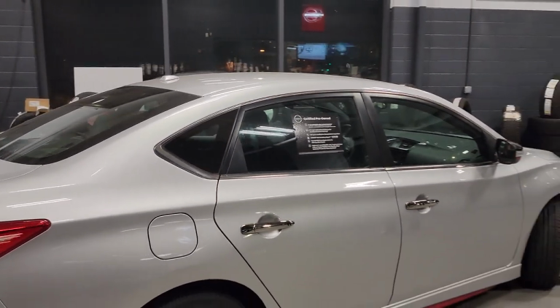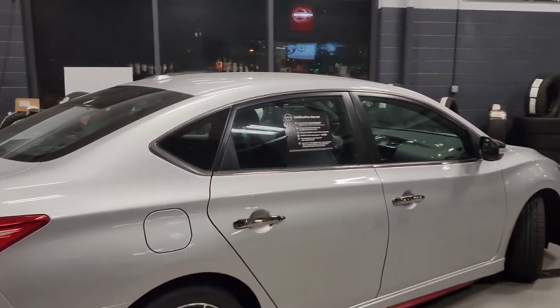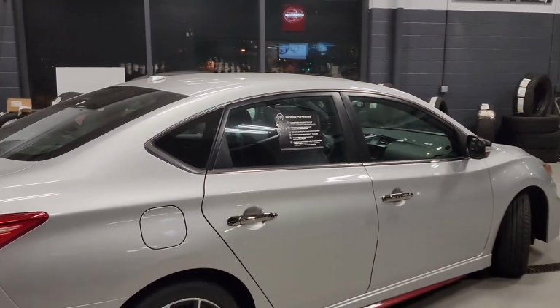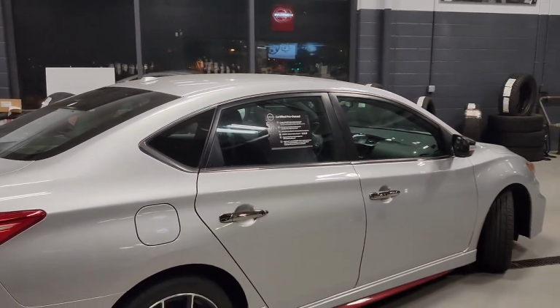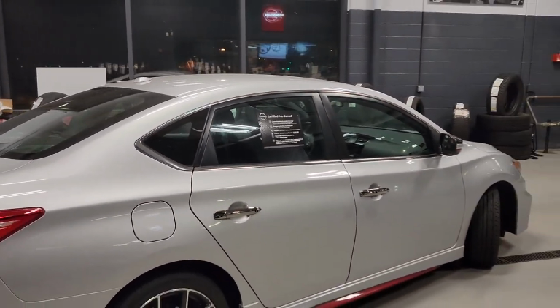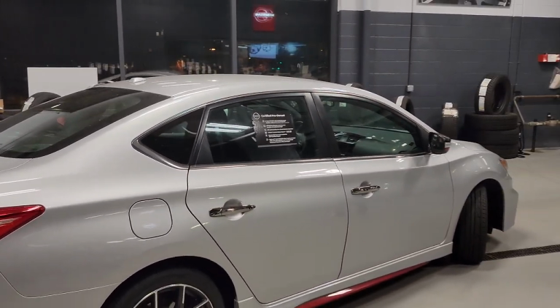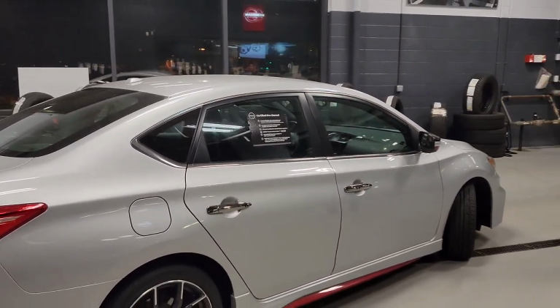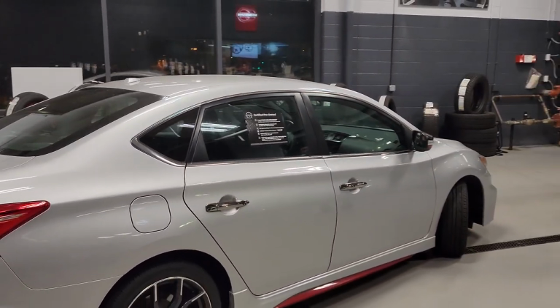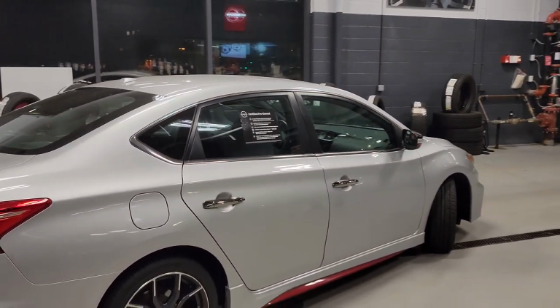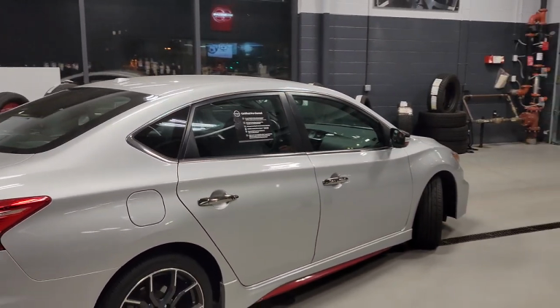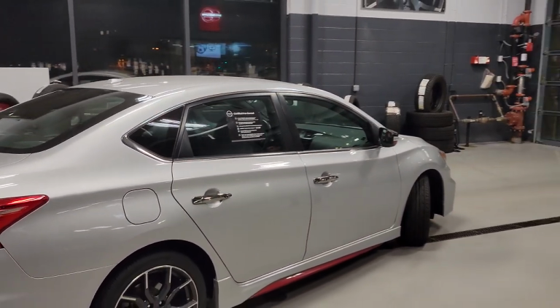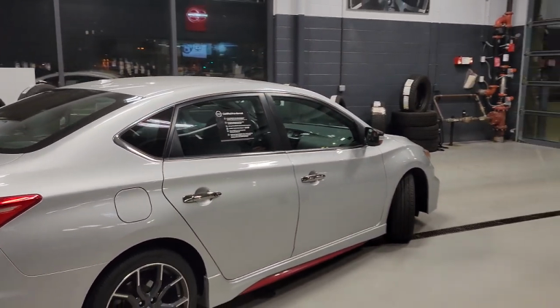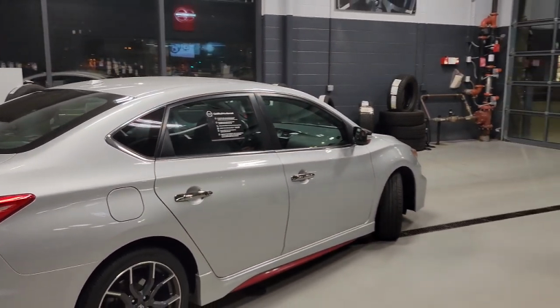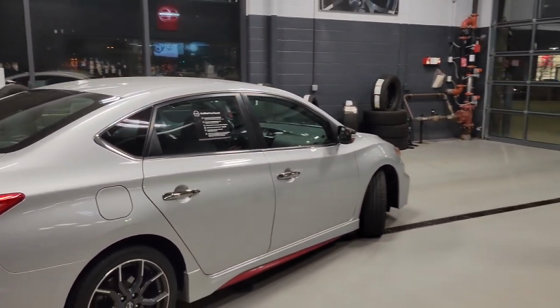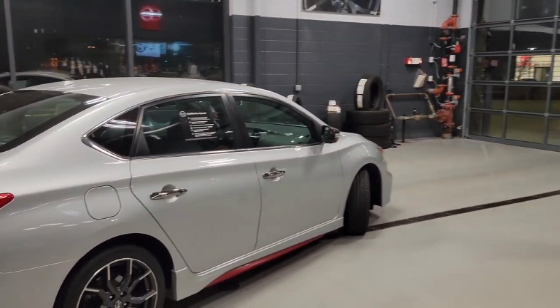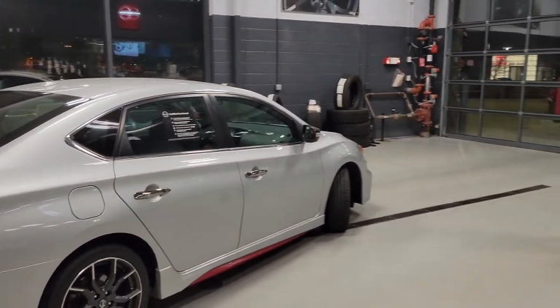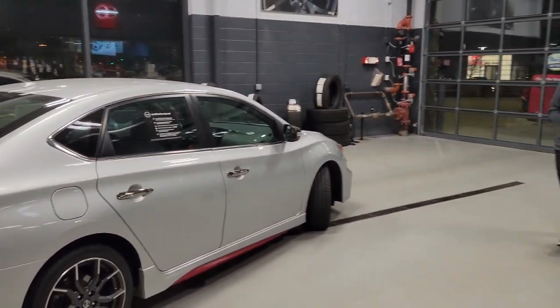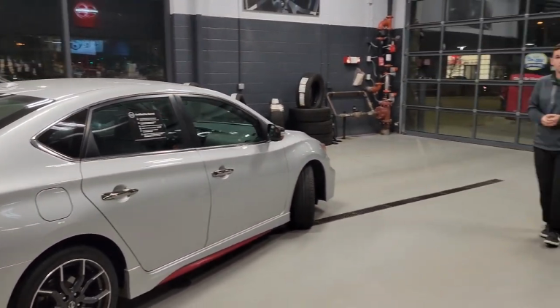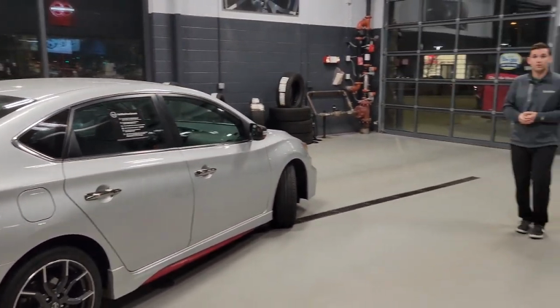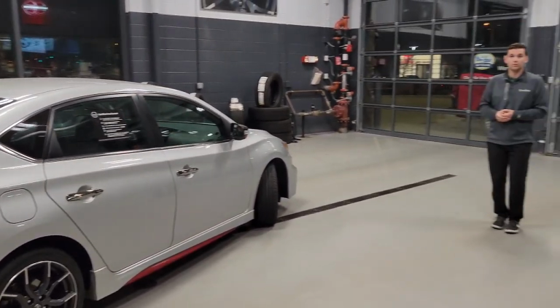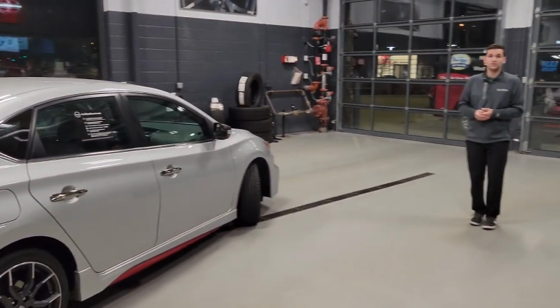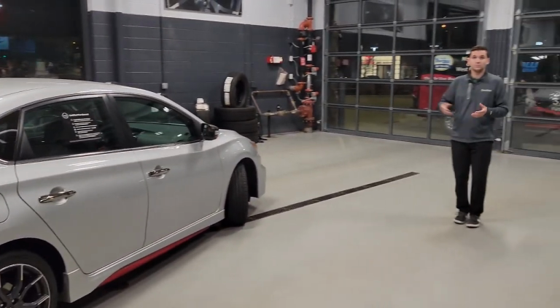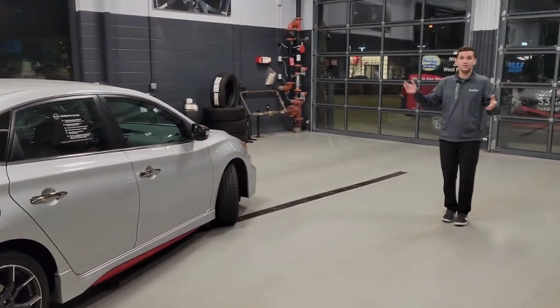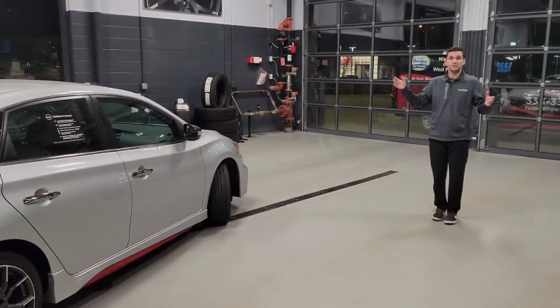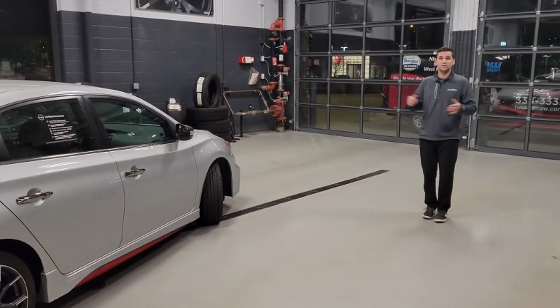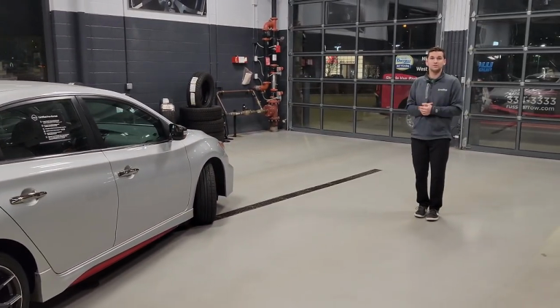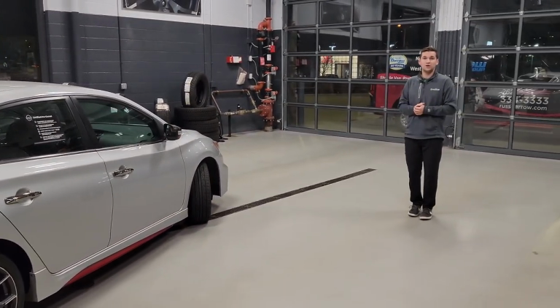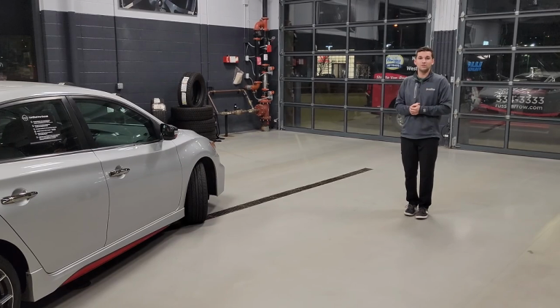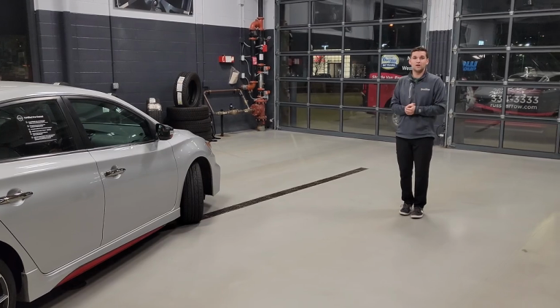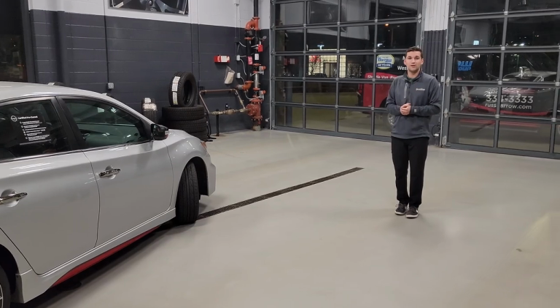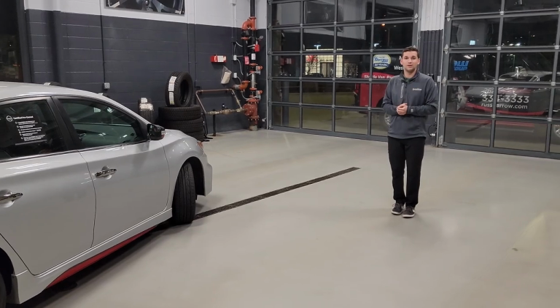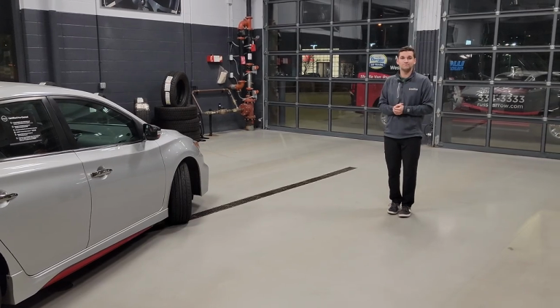If you've got any other questions about a used vehicle like this one or any other ones, please give us a call and stop on in.